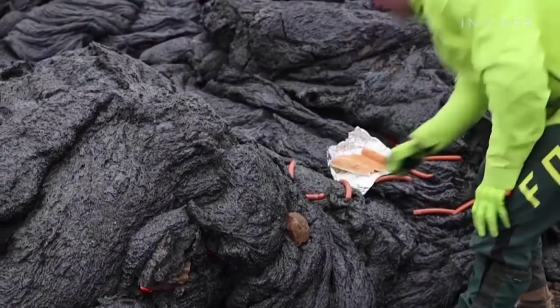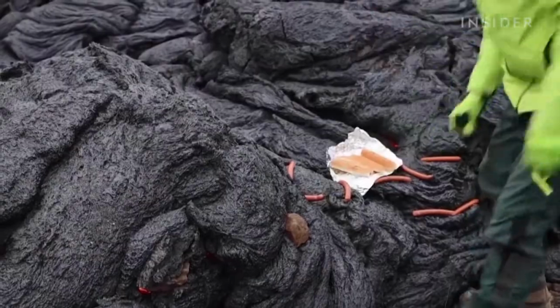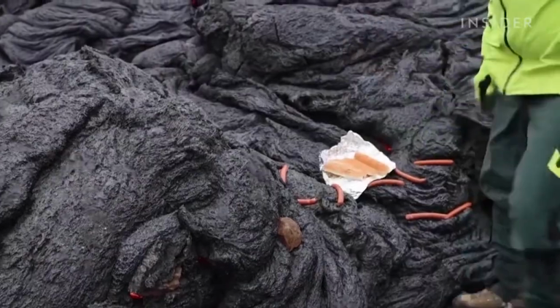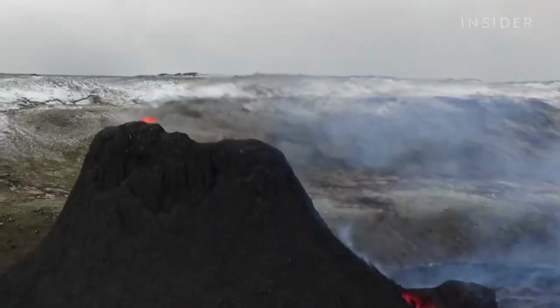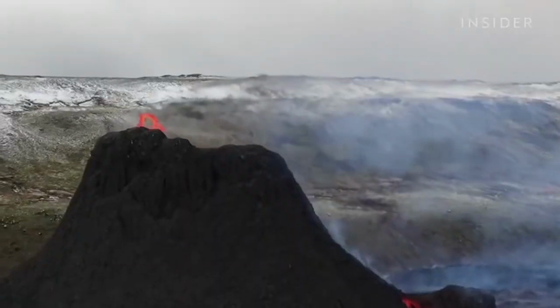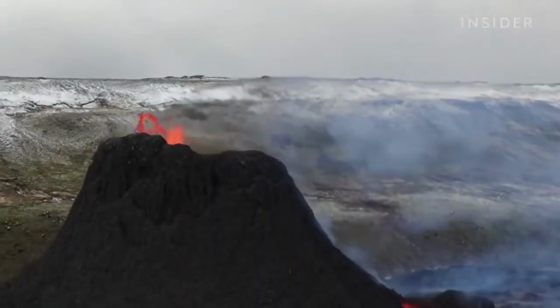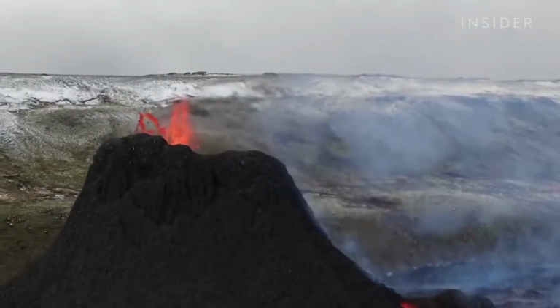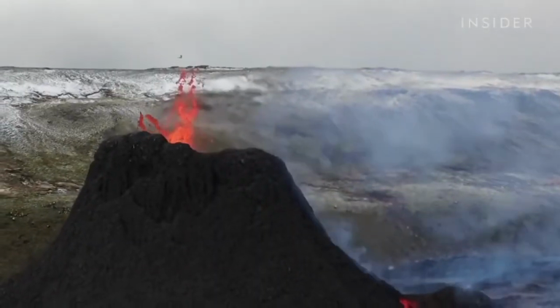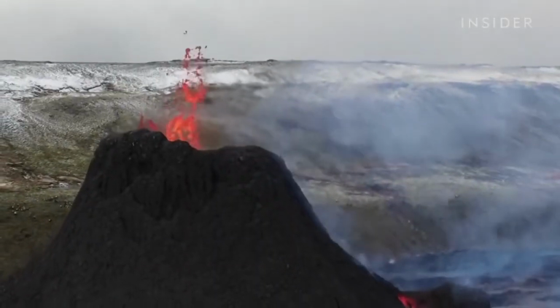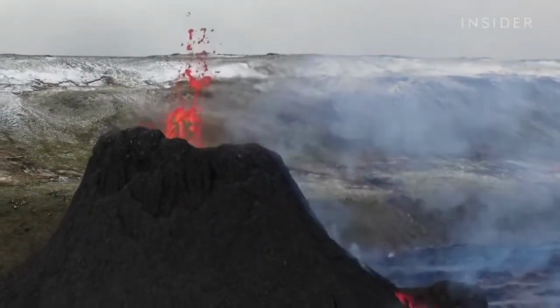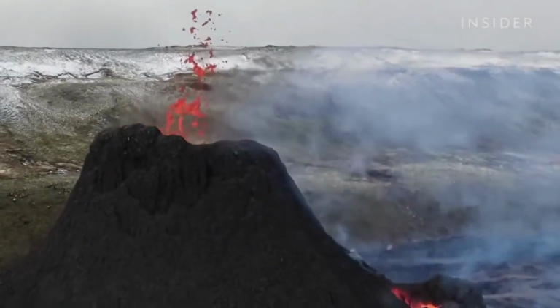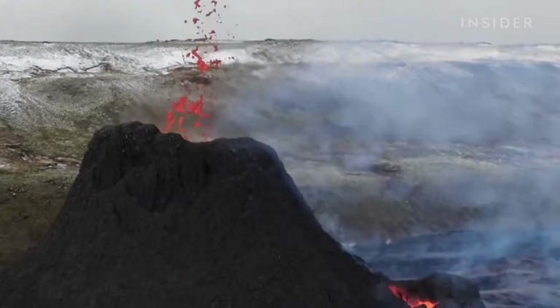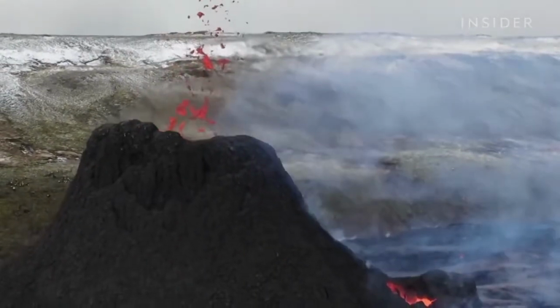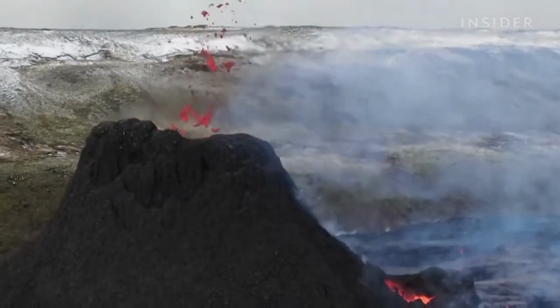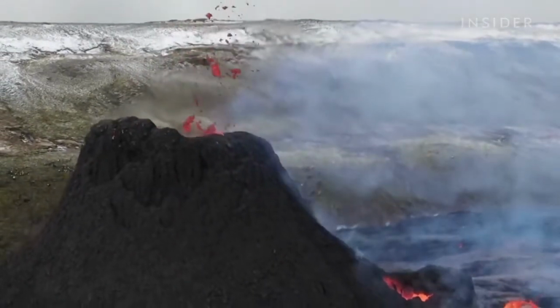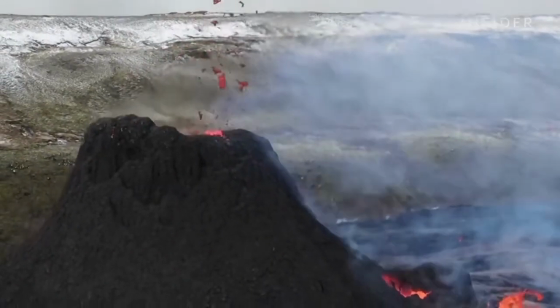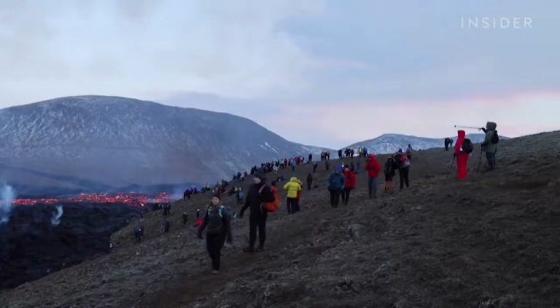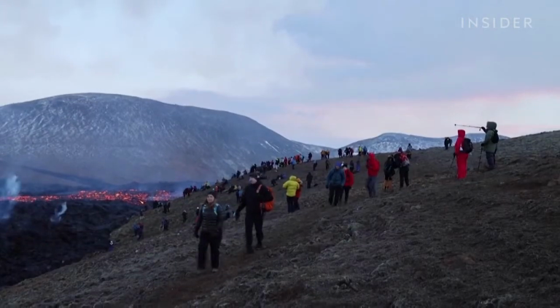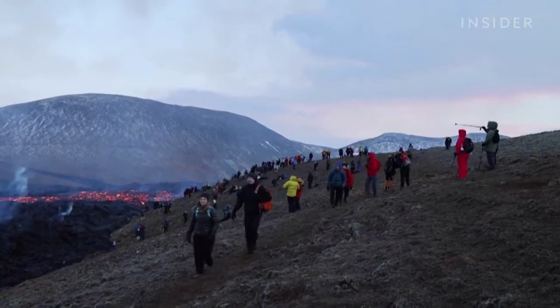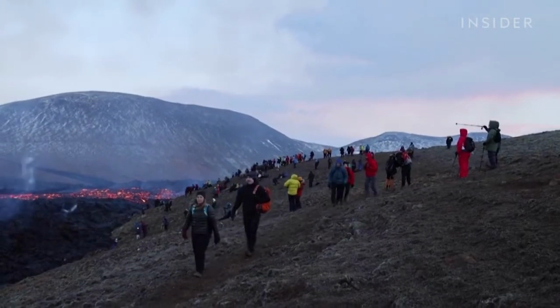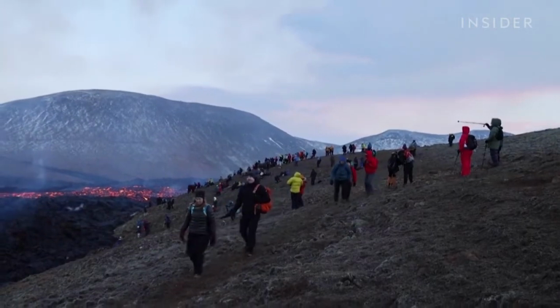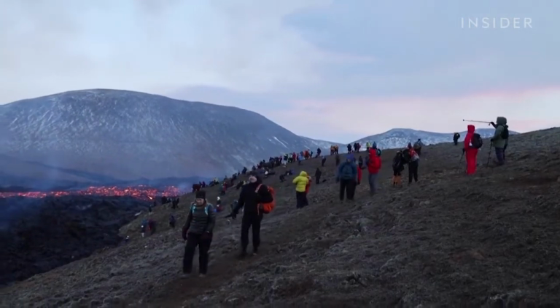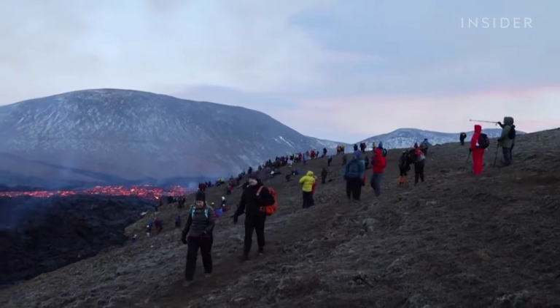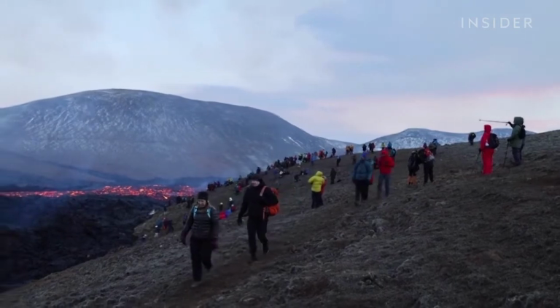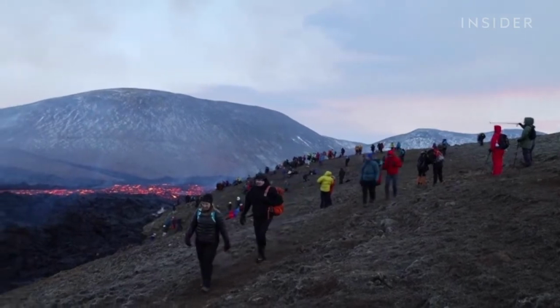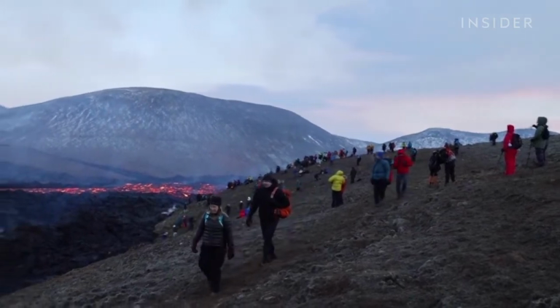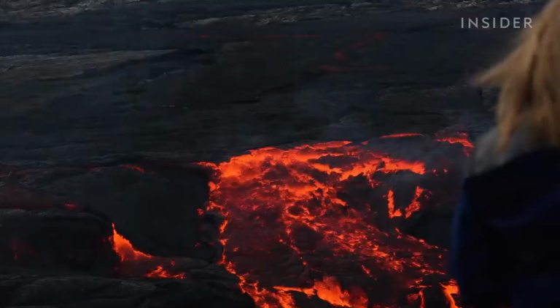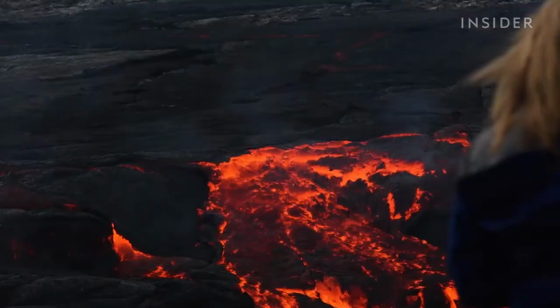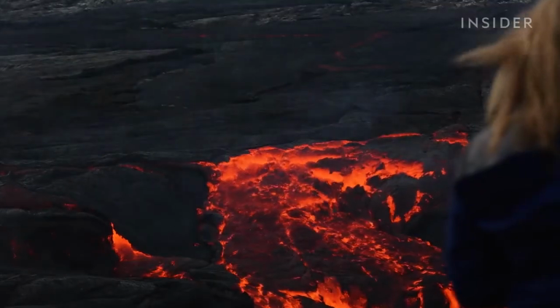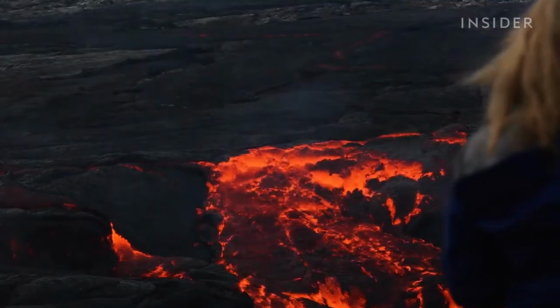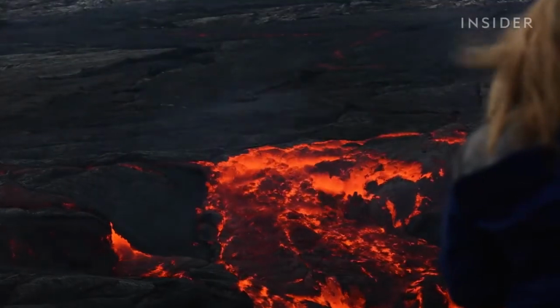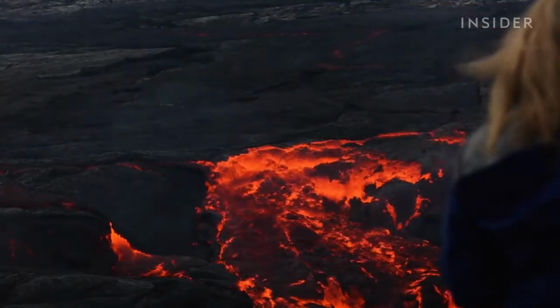Scientists are watching for toxic emissions, but the site is still open for visitors. The eruption could continue for years, or even decades.